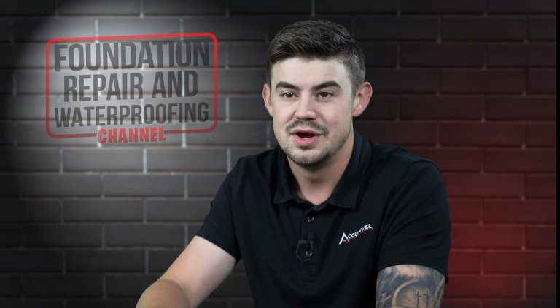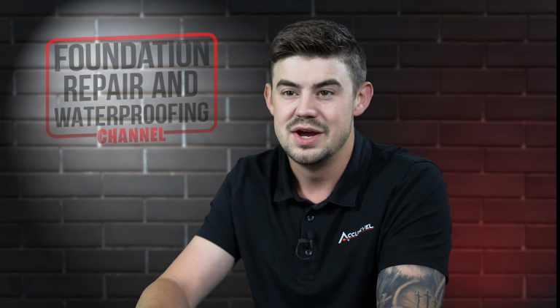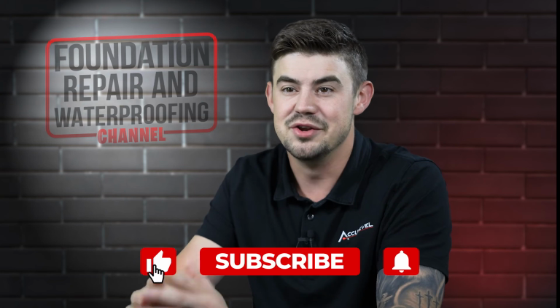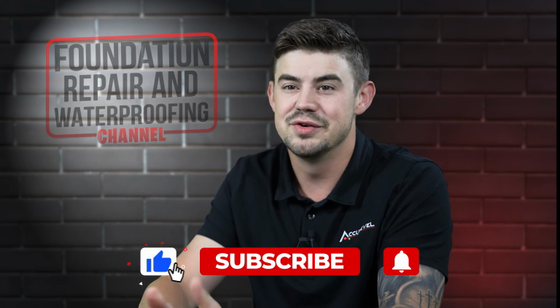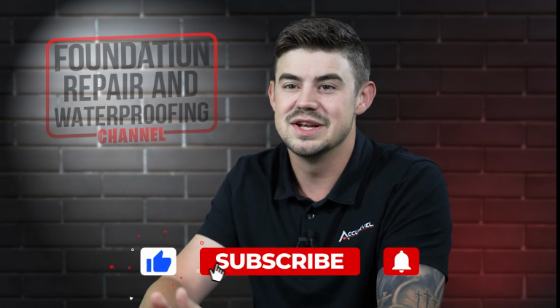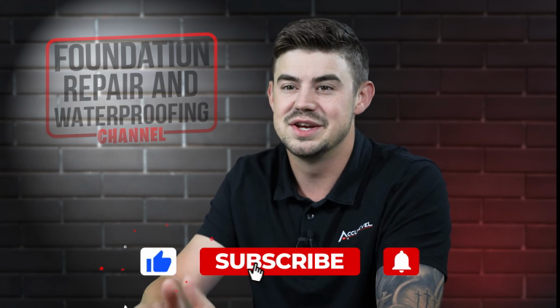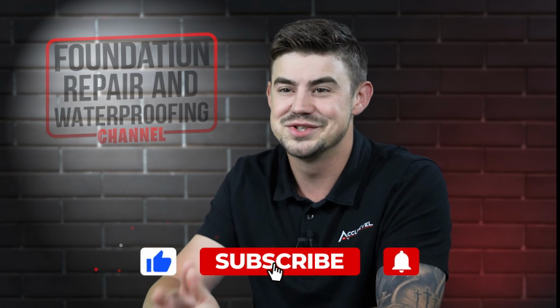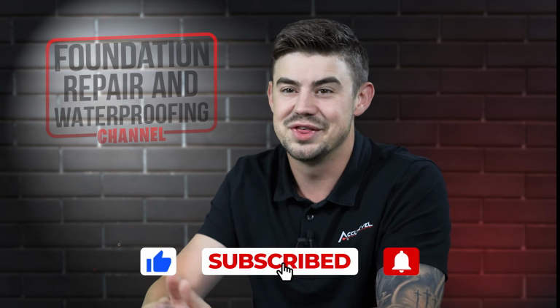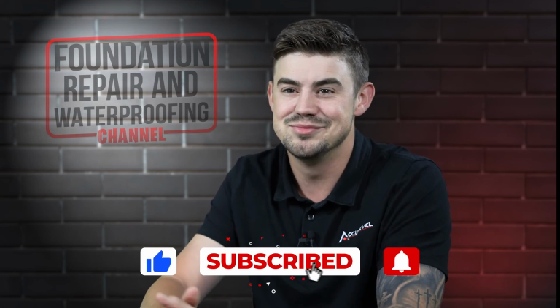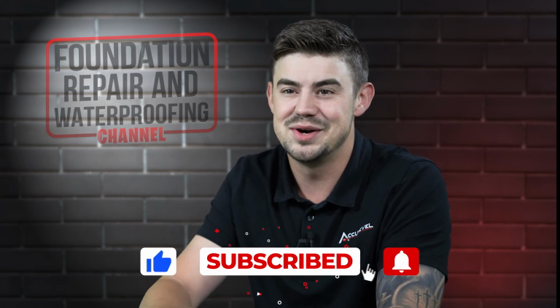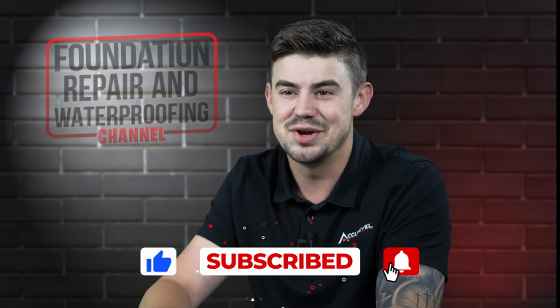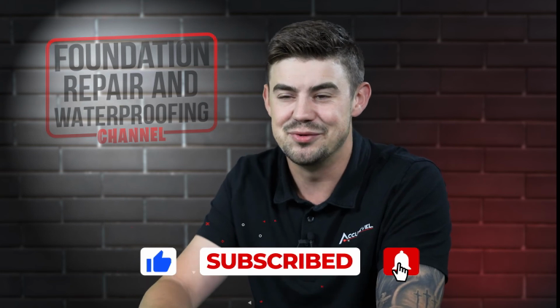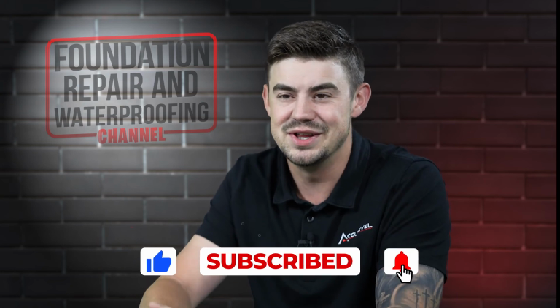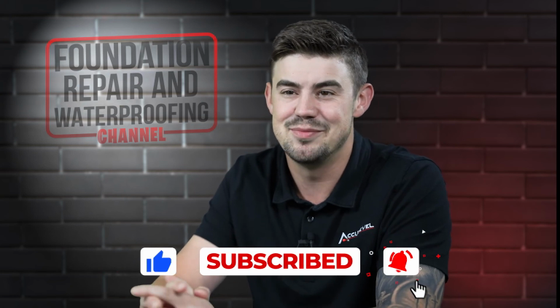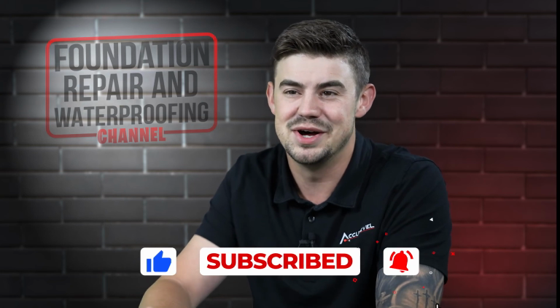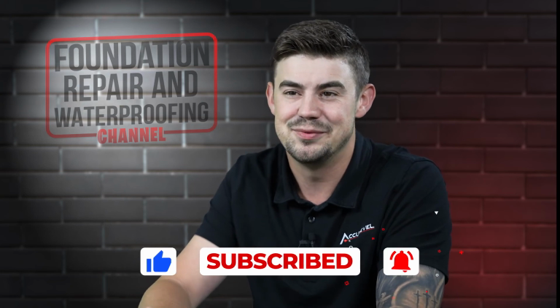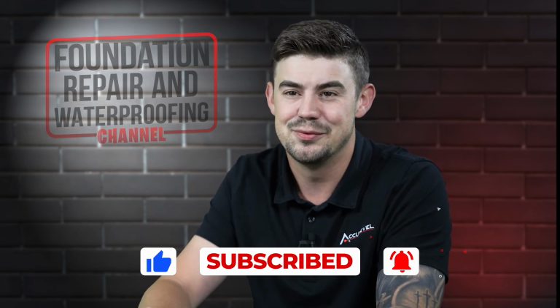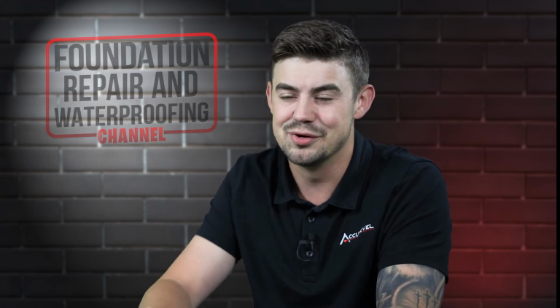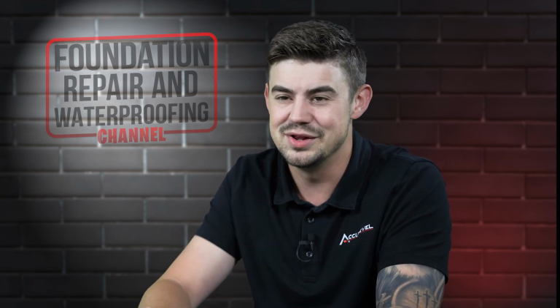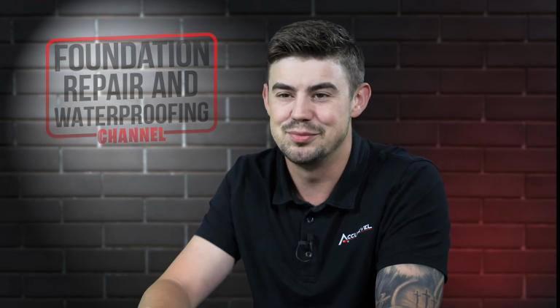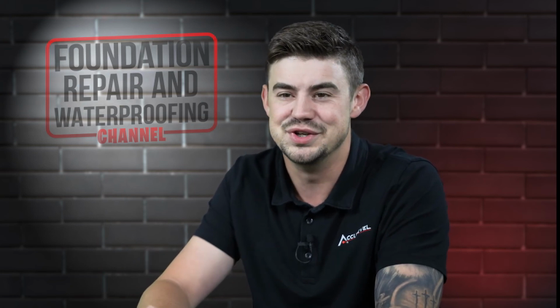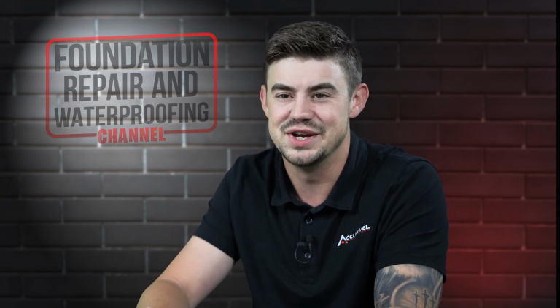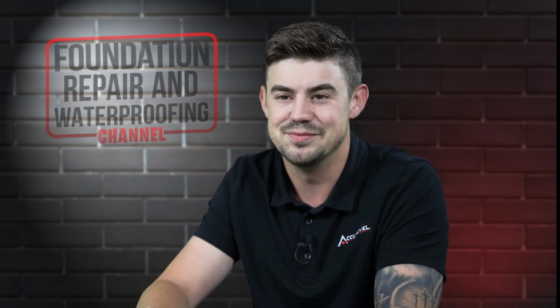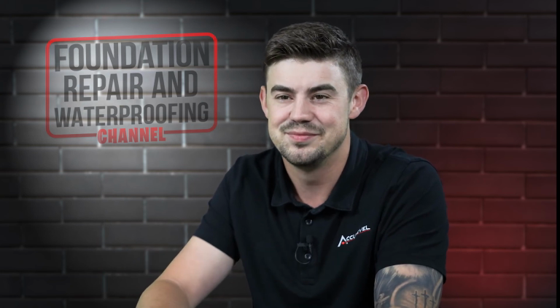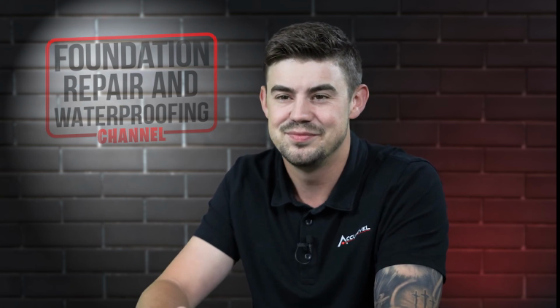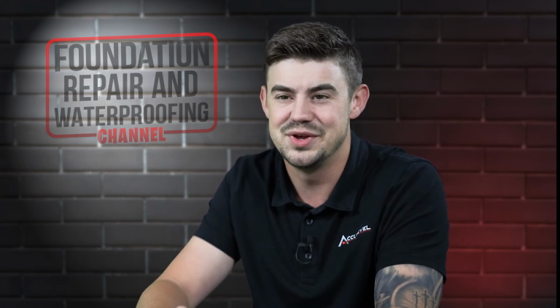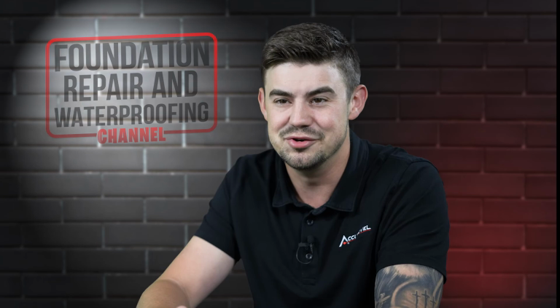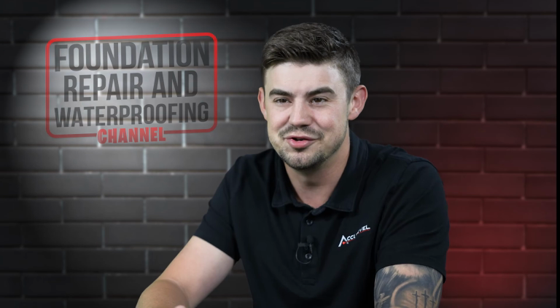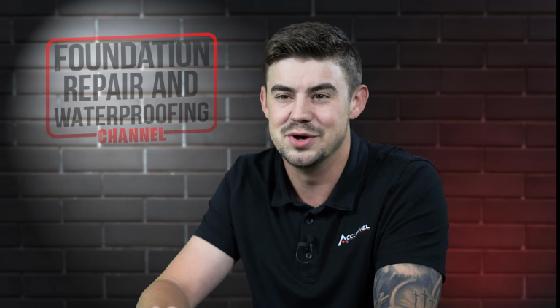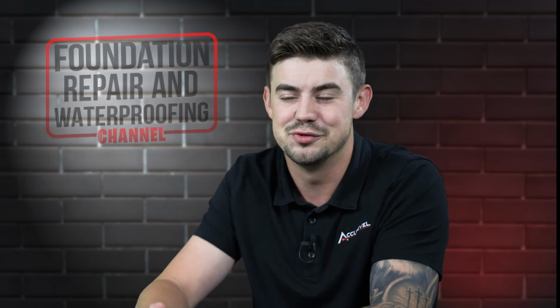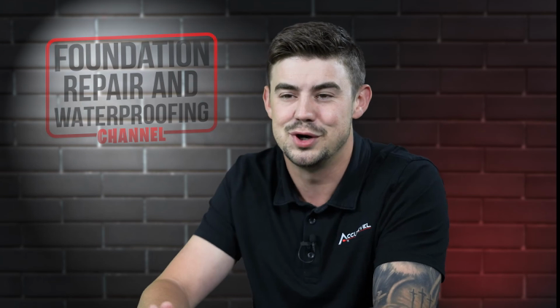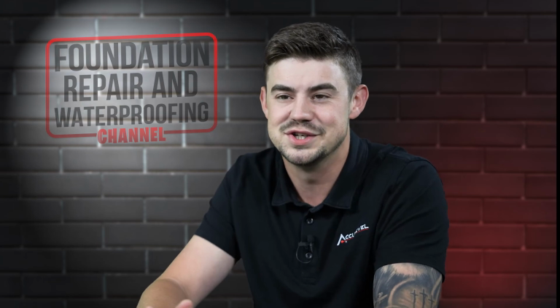Don't forget to give us a thumbs up and ring that bell — we greatly appreciate it. Thank you so much for watching.